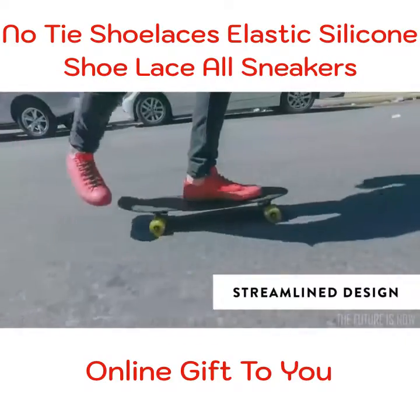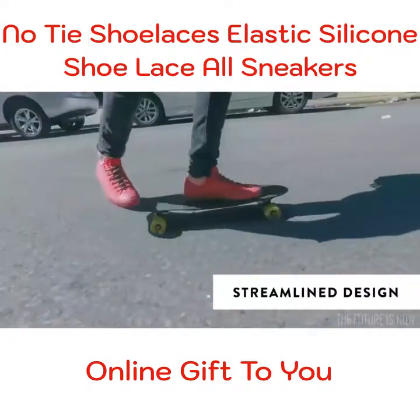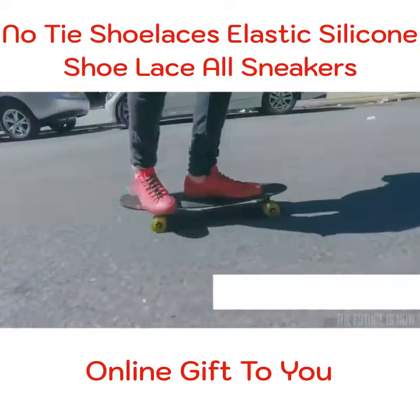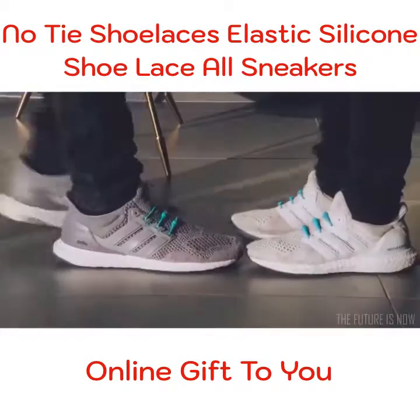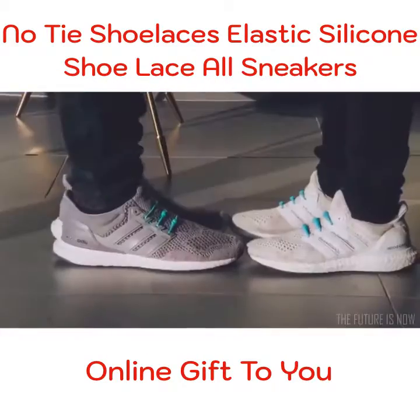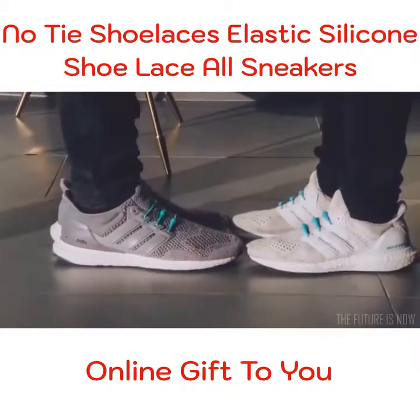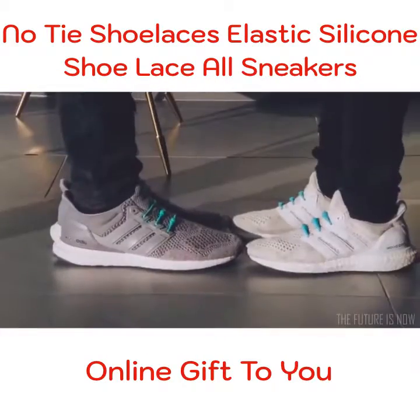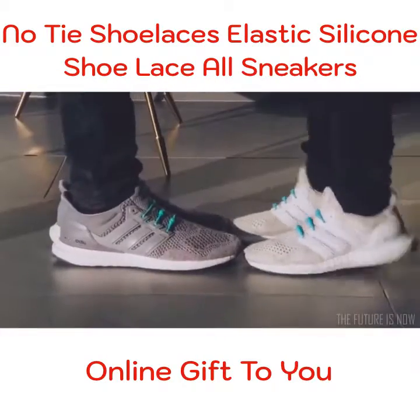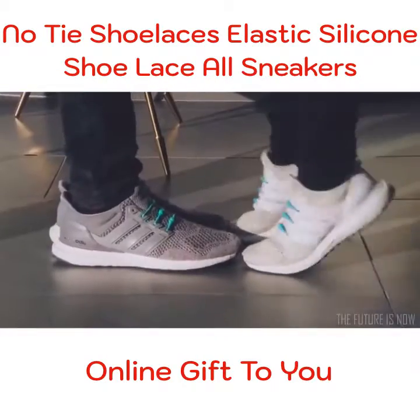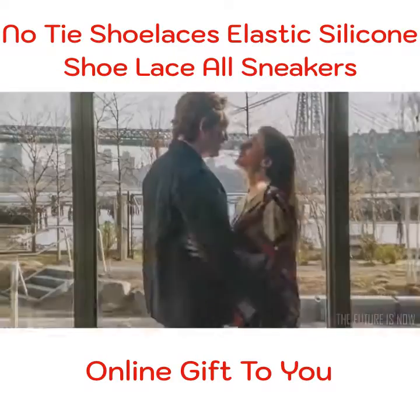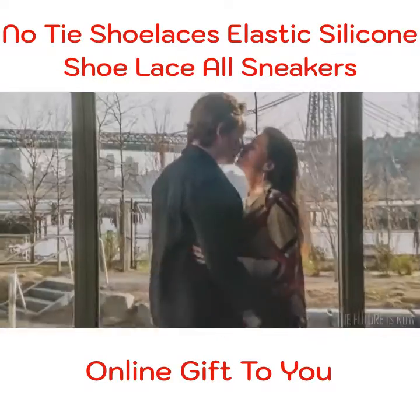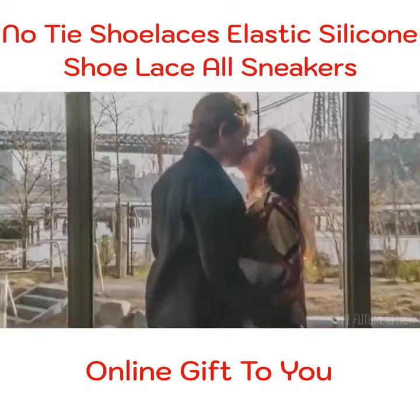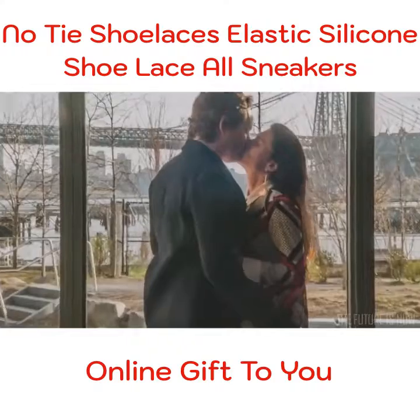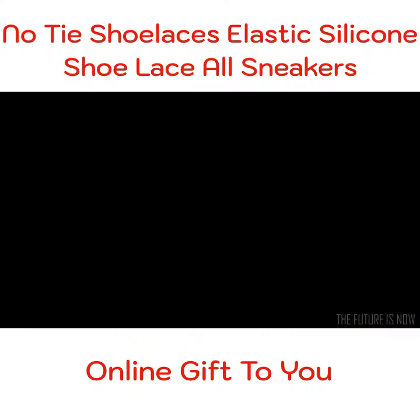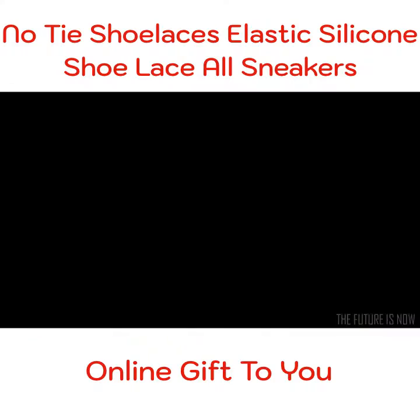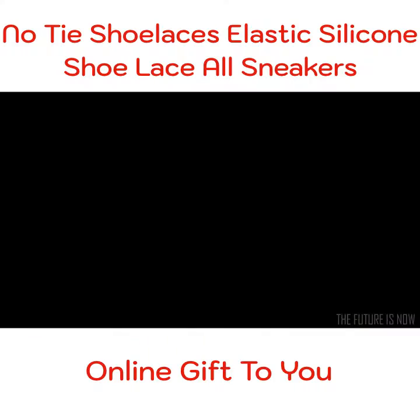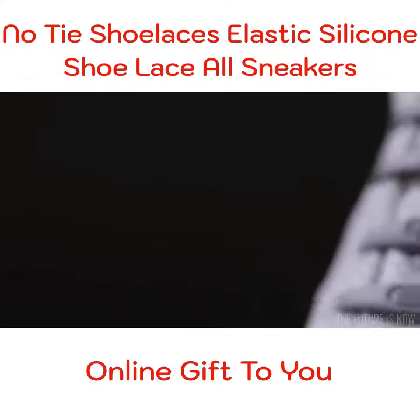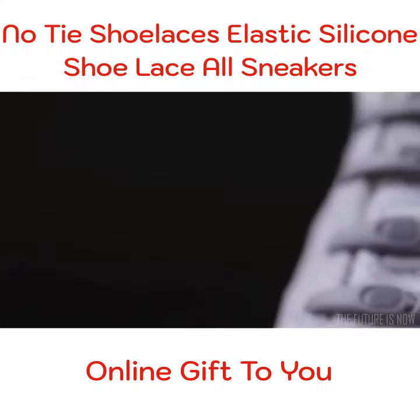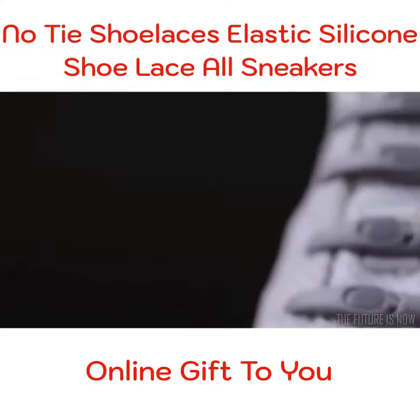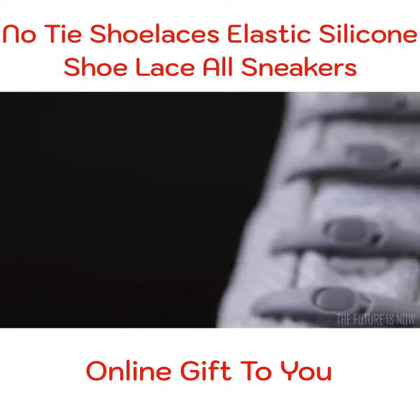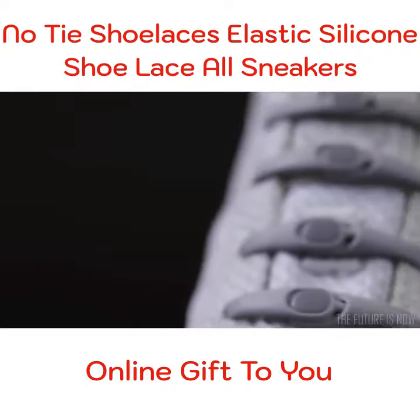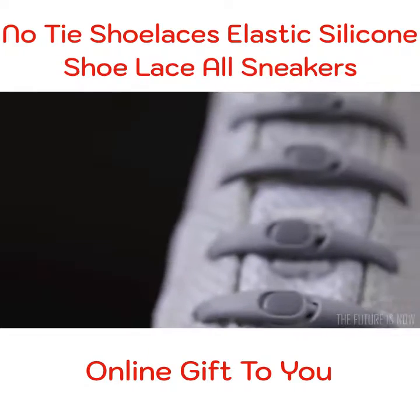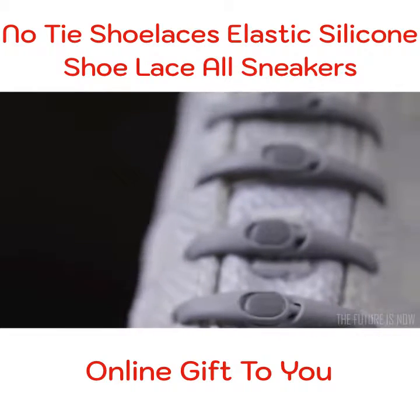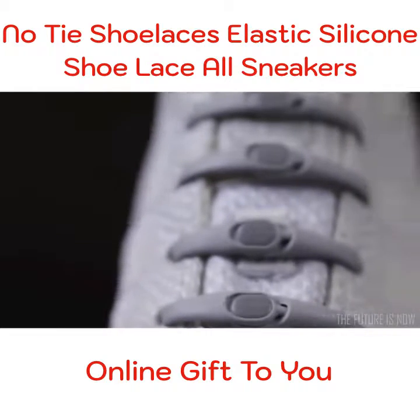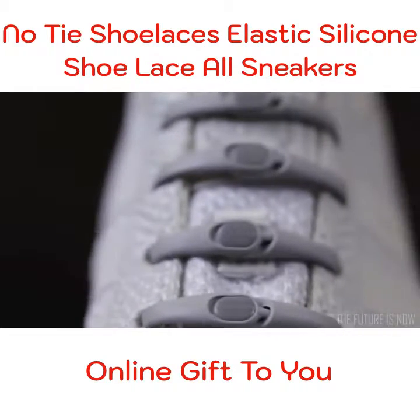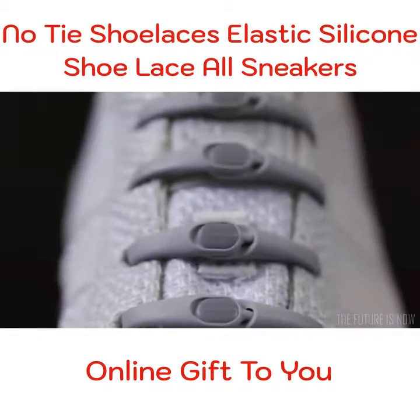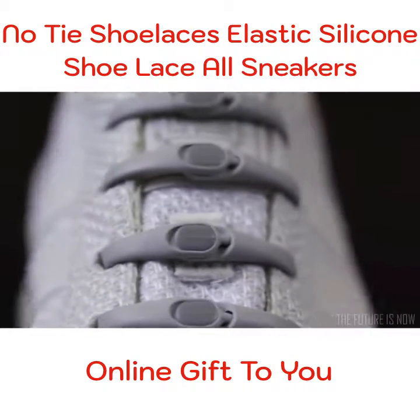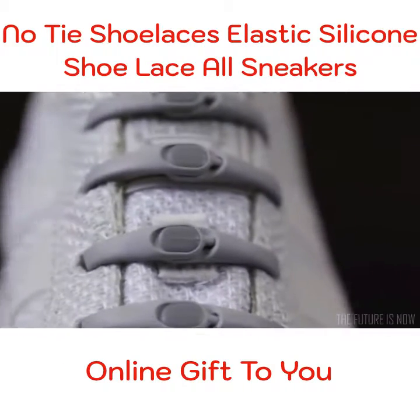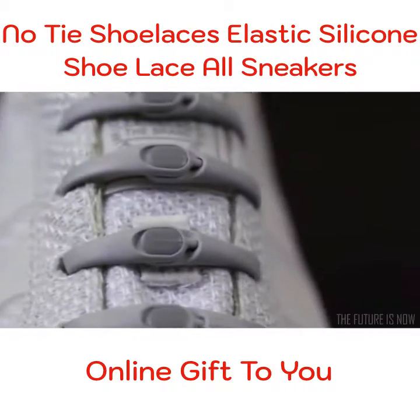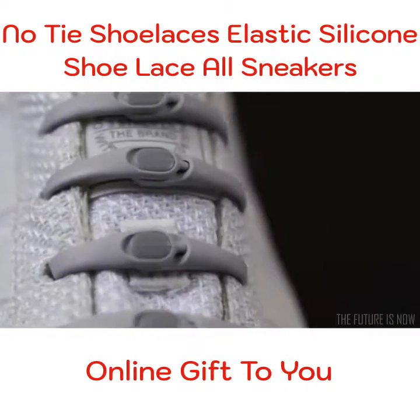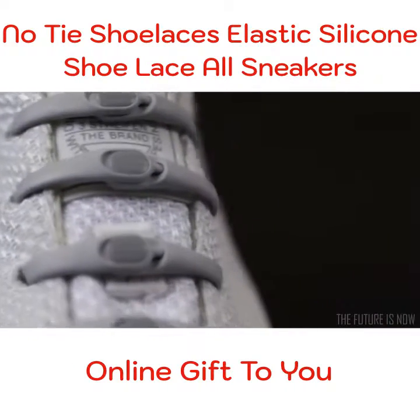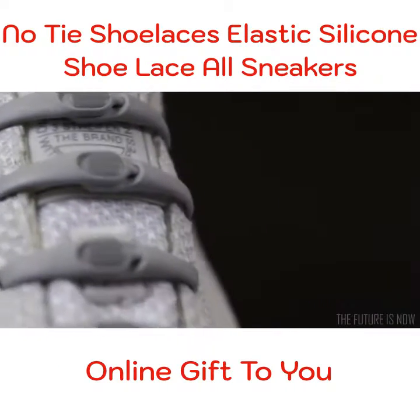Make your shoes look, fit, and perform better. Hickies lacing system is the evolution of shoe laces.